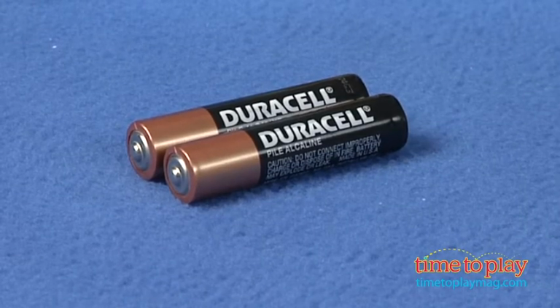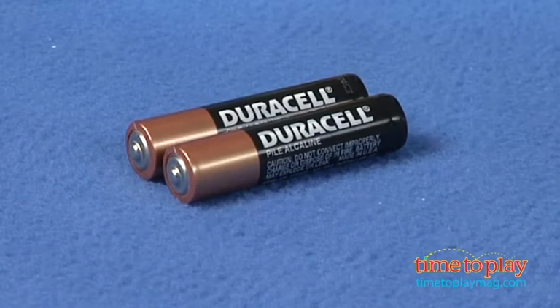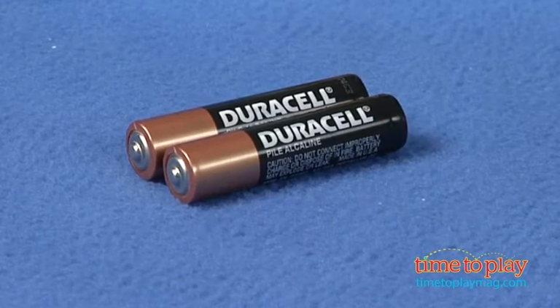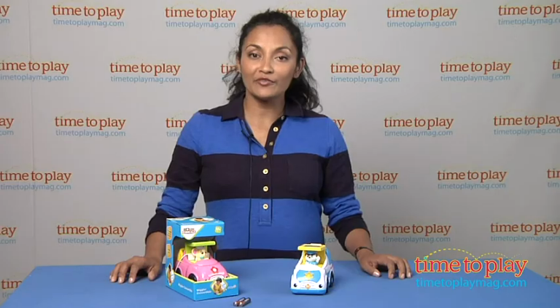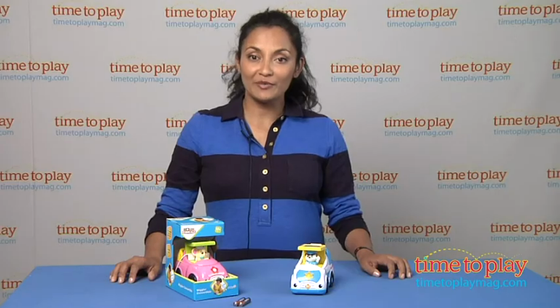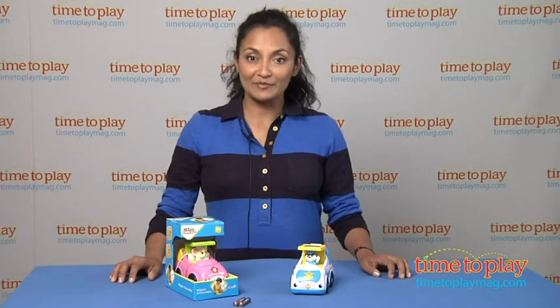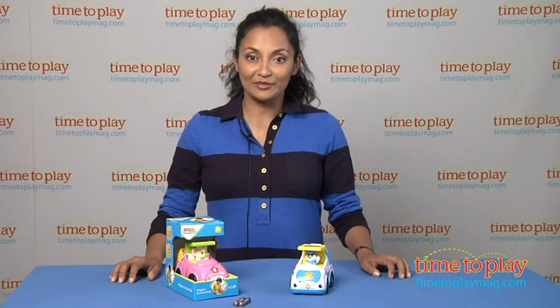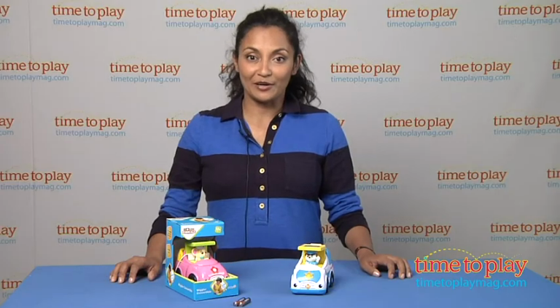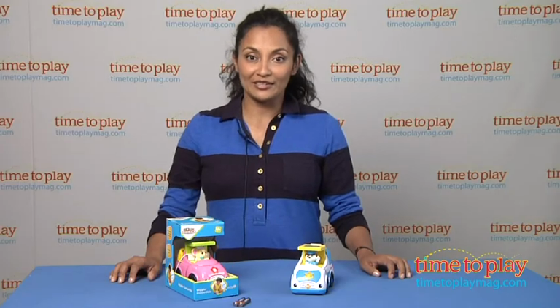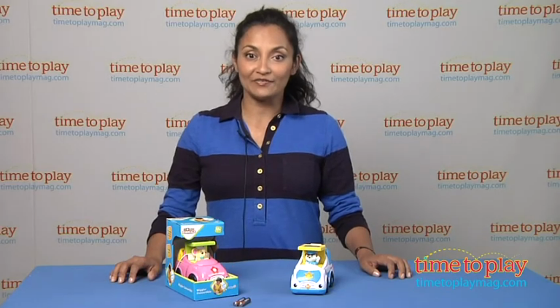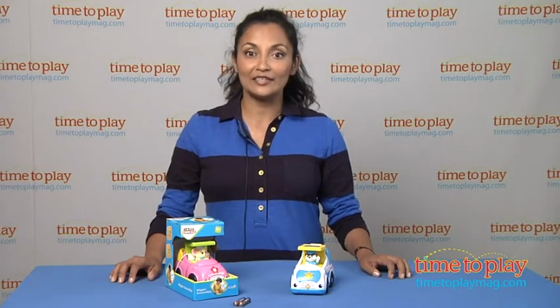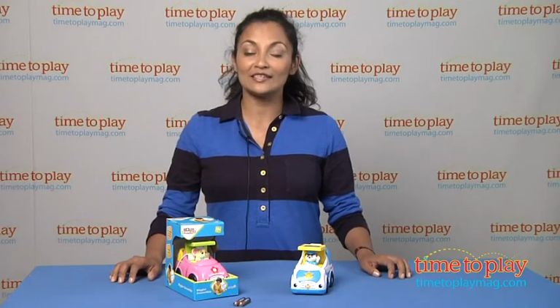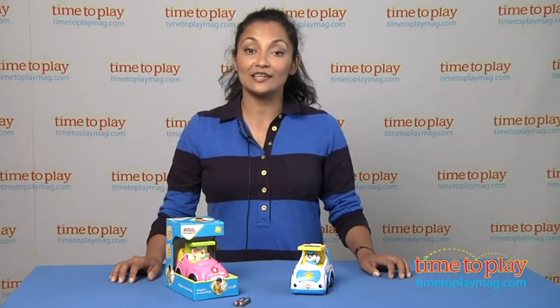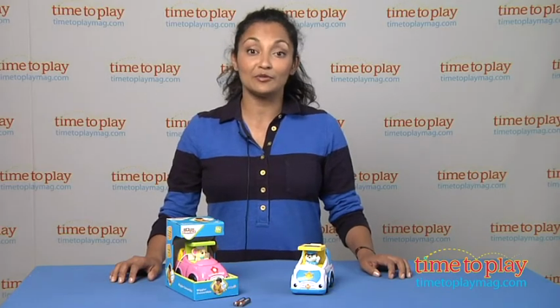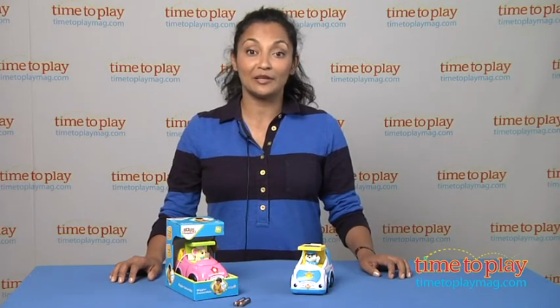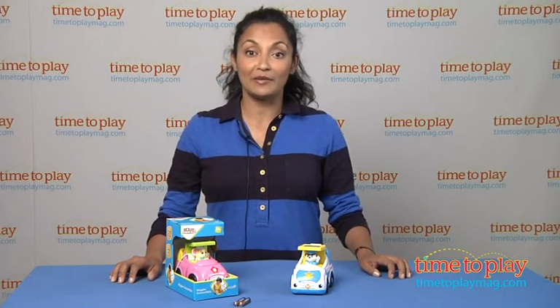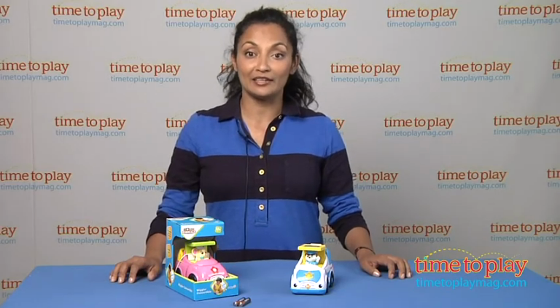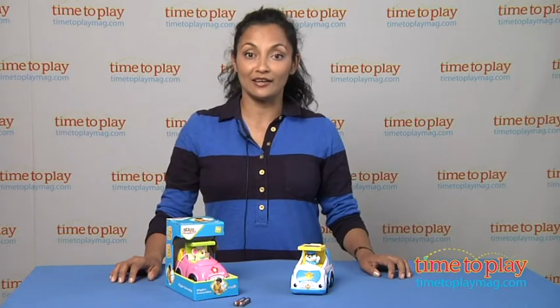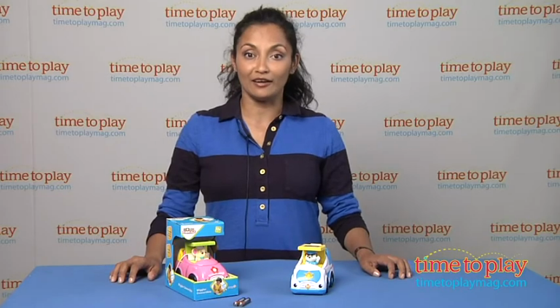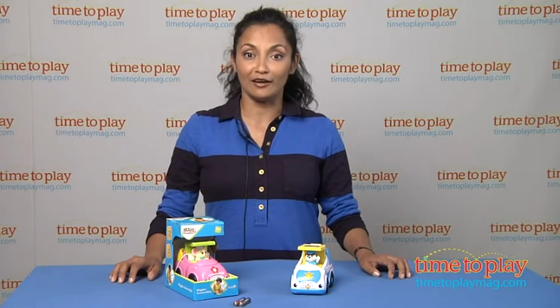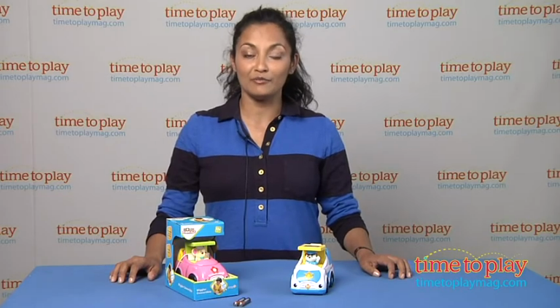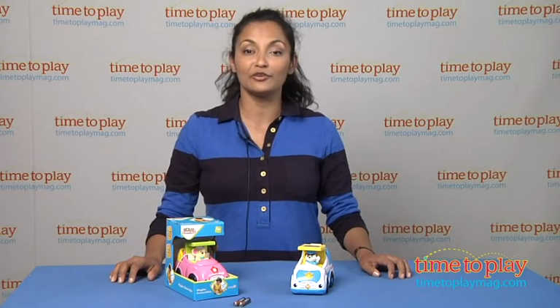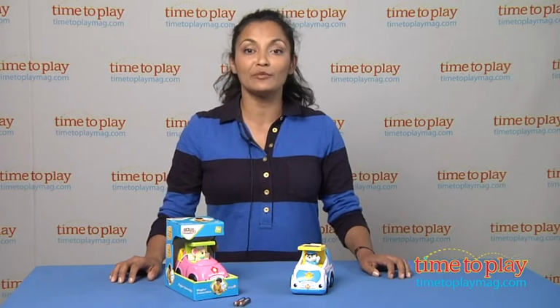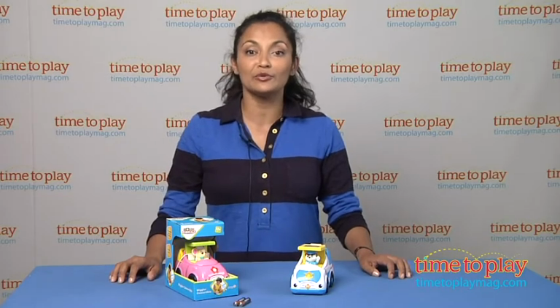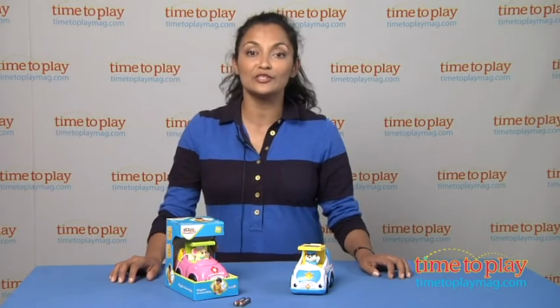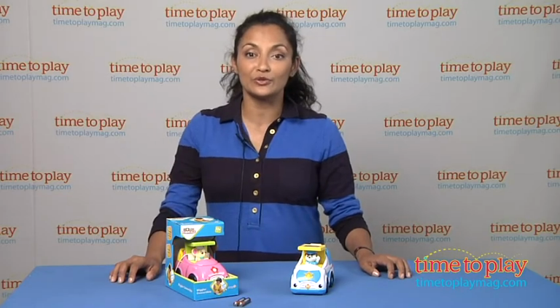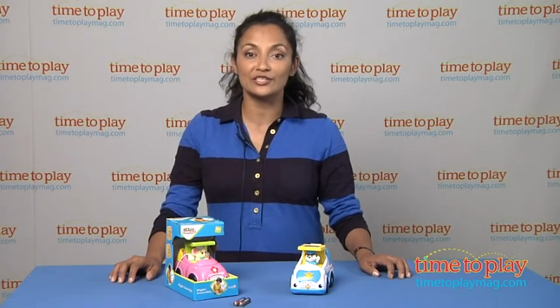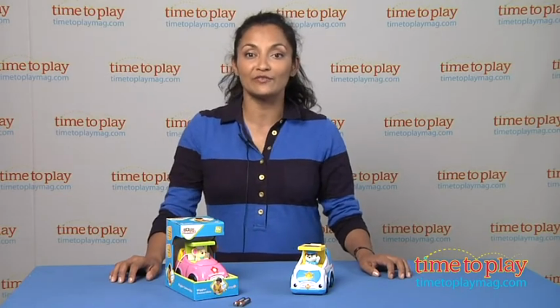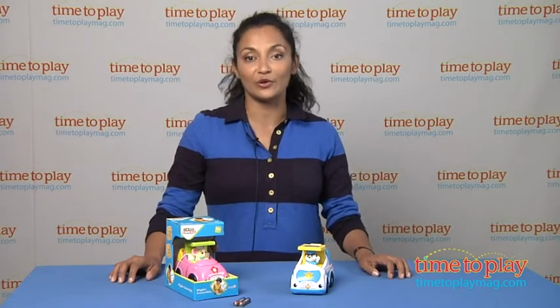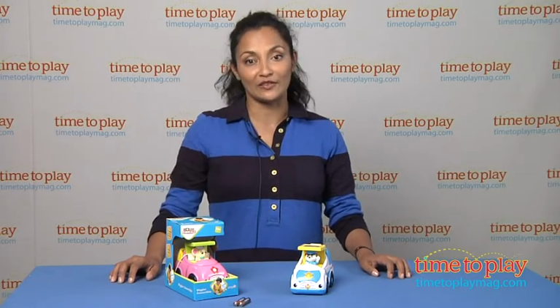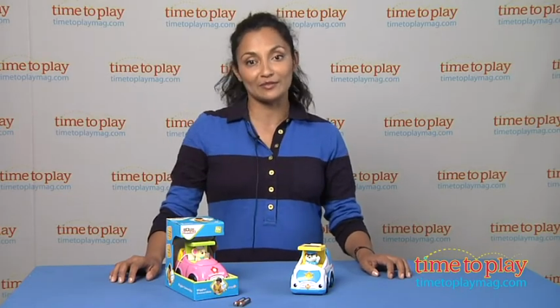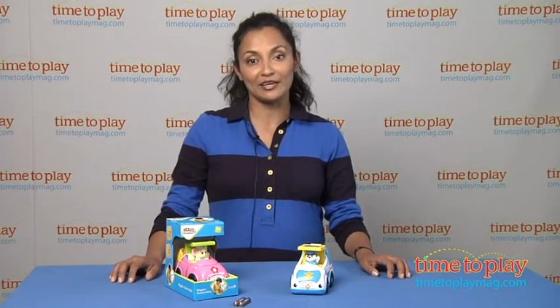For more information about this product, find us at TimeToPlayMag.com, your number one source for all things play.